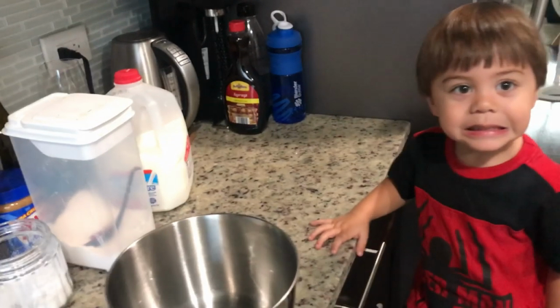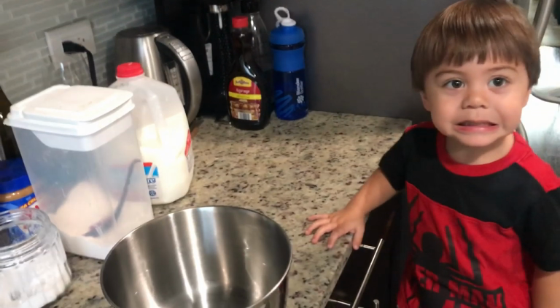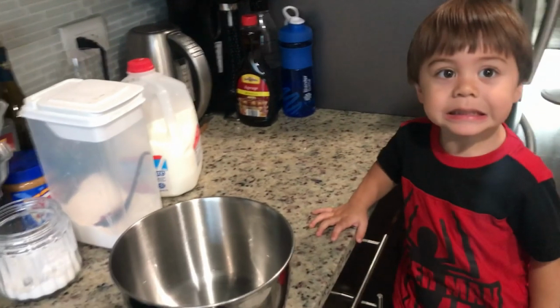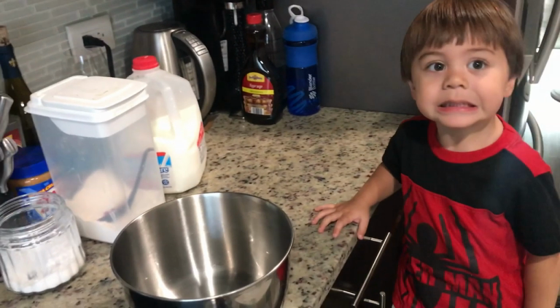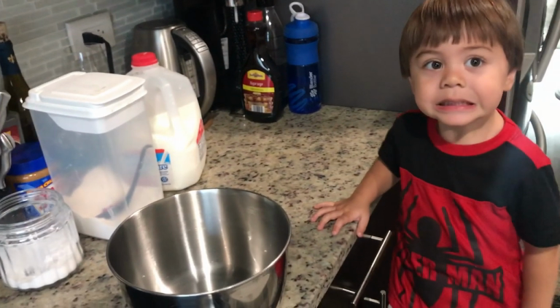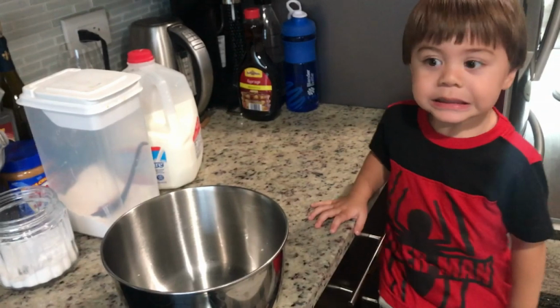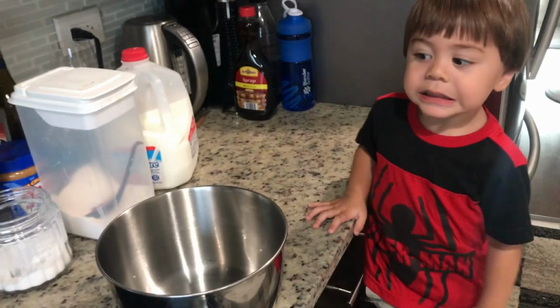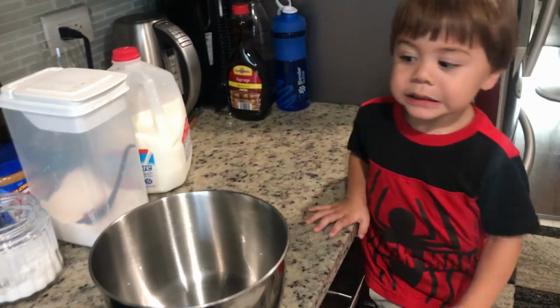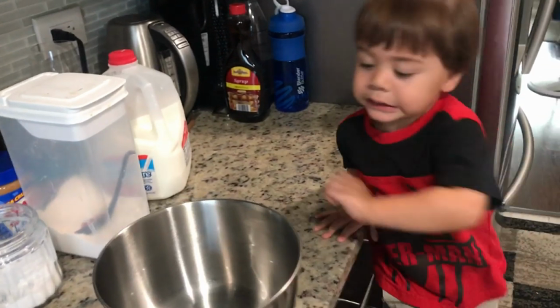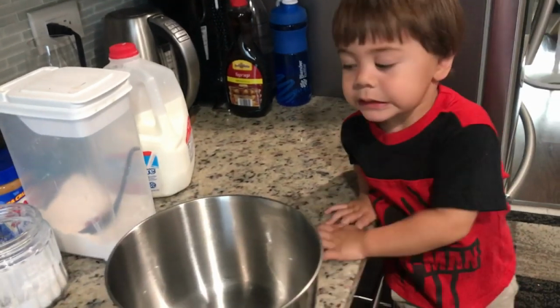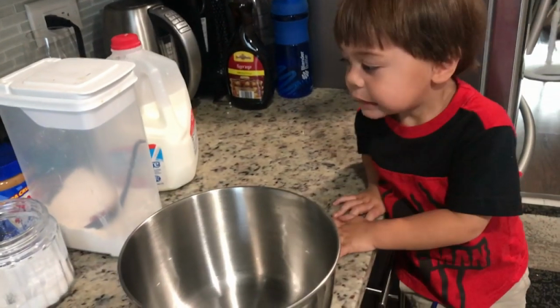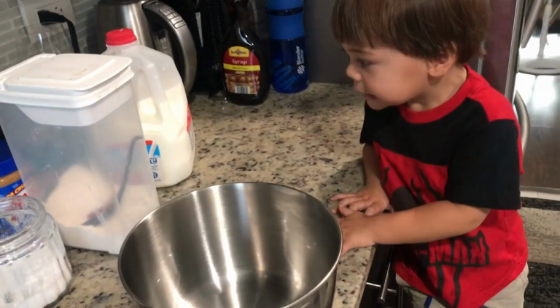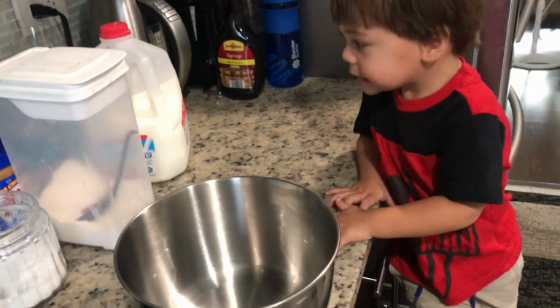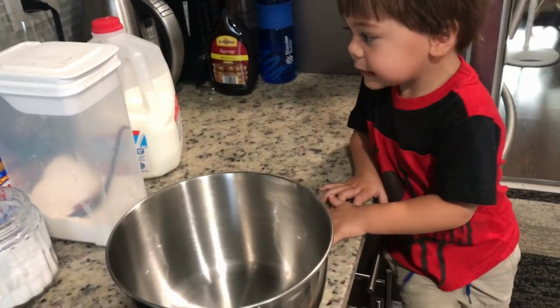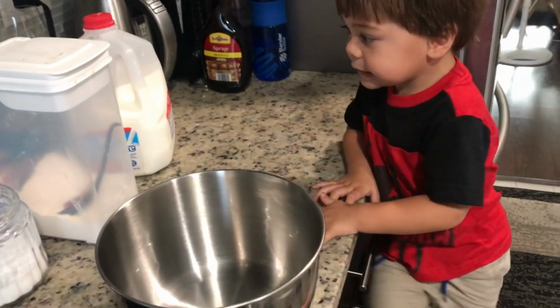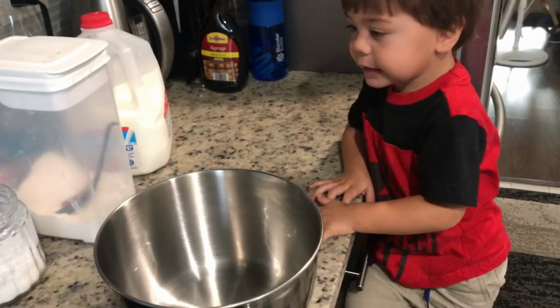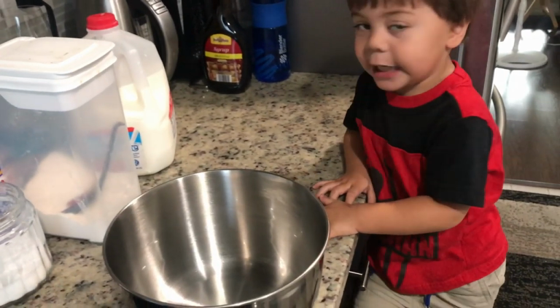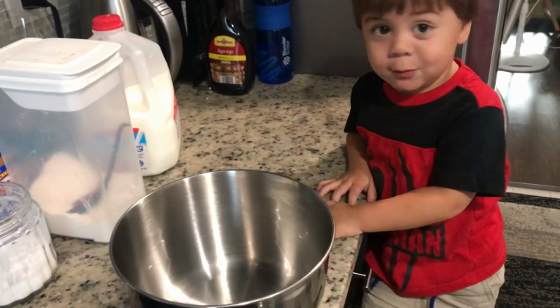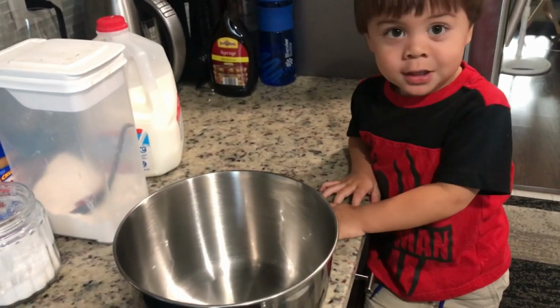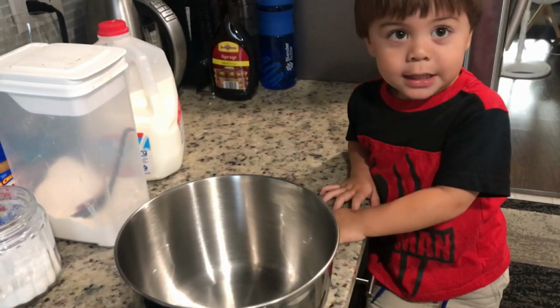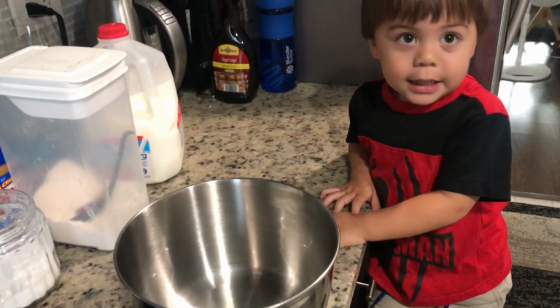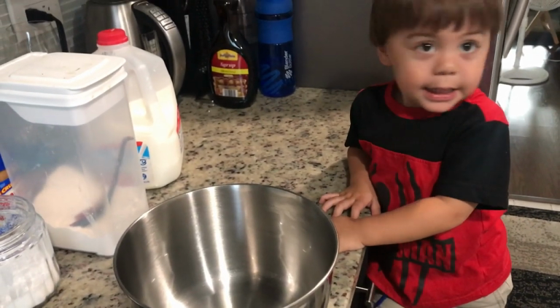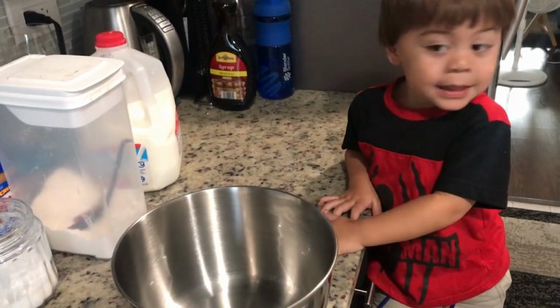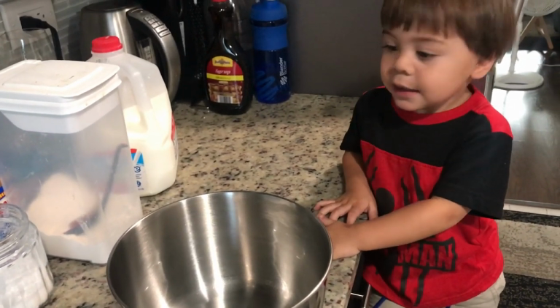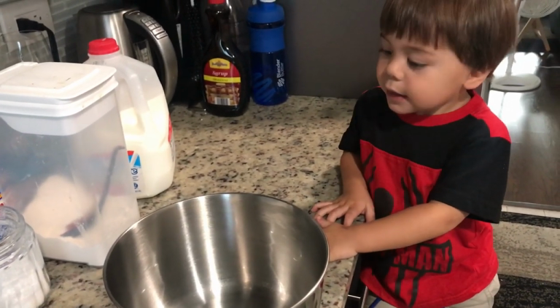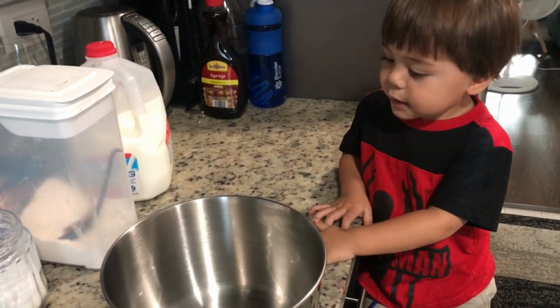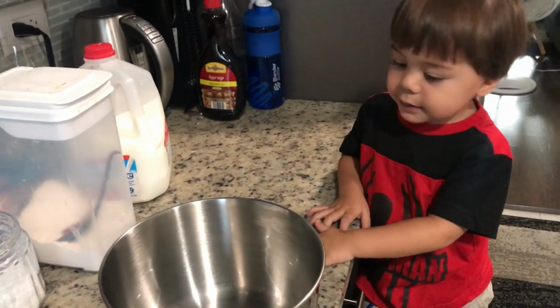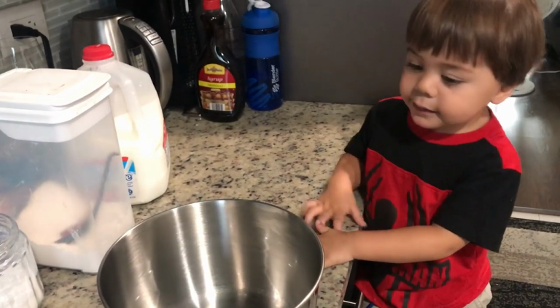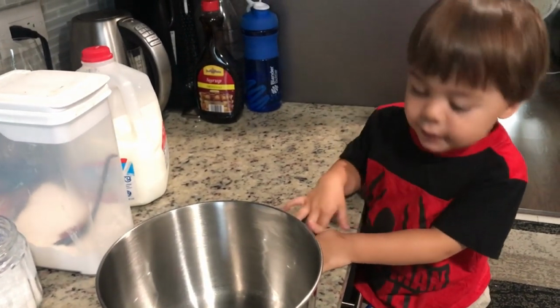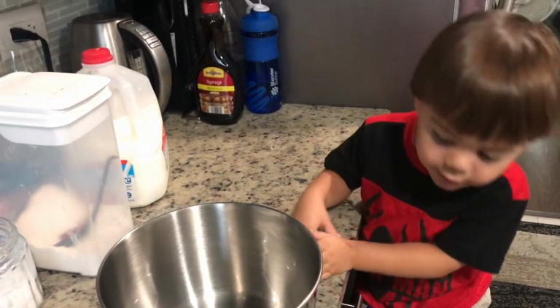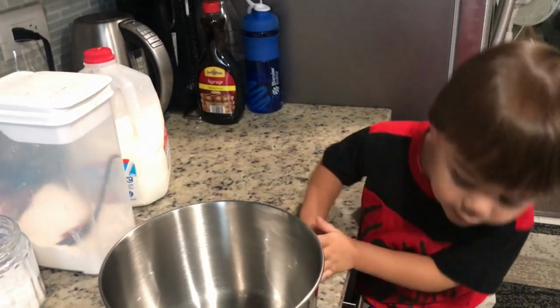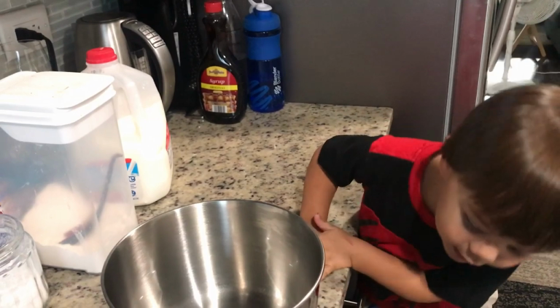Okay, so what are we going to make today, Adrian? Crepes. Yes, we're going to make some crepes for breakfast, right?